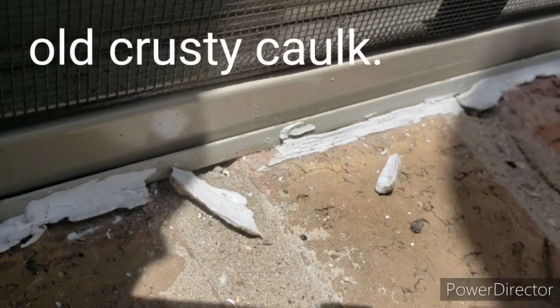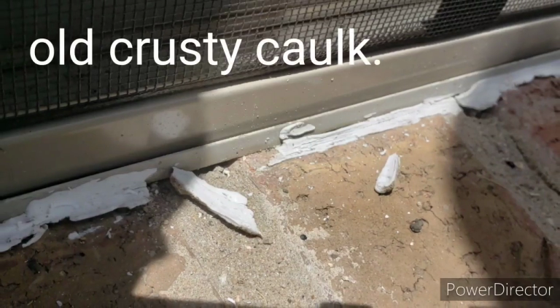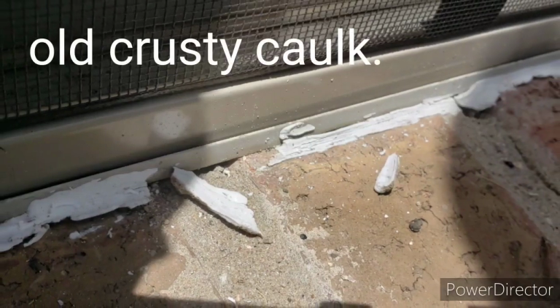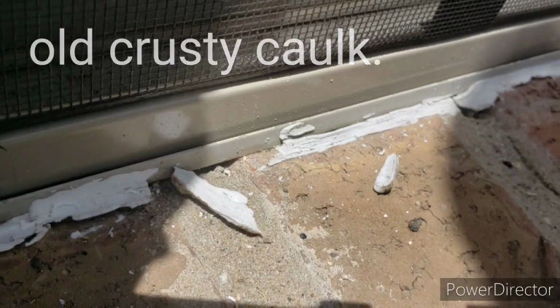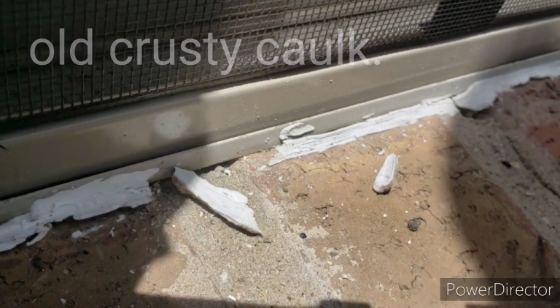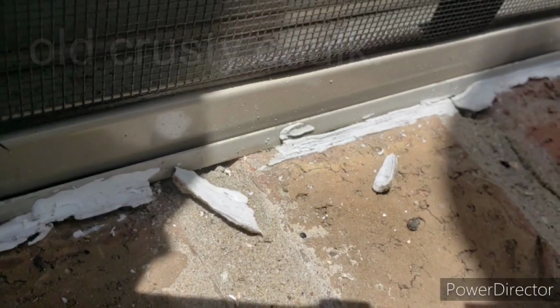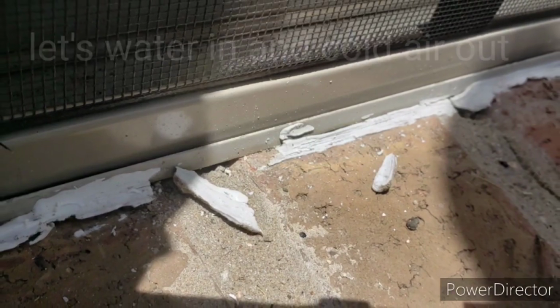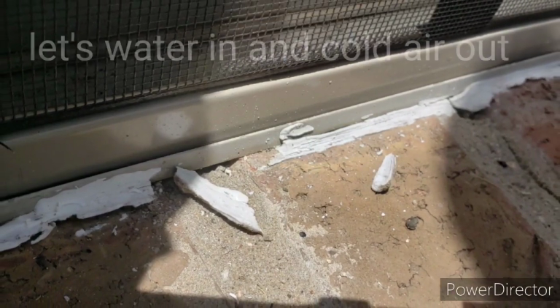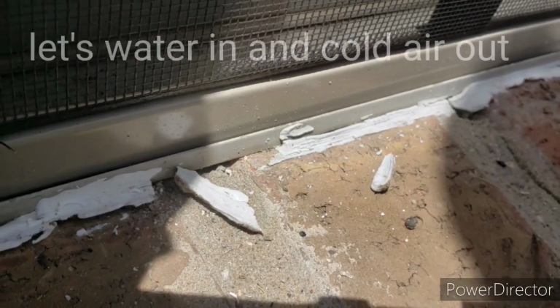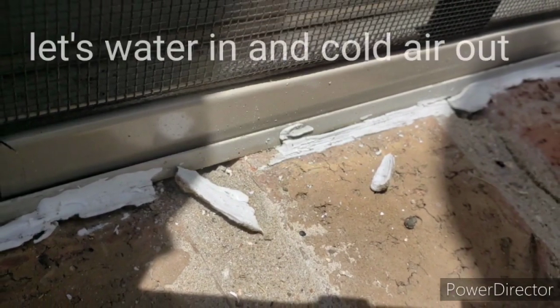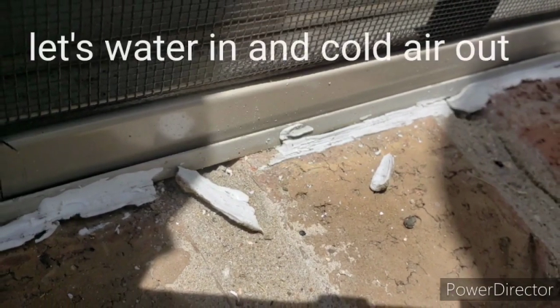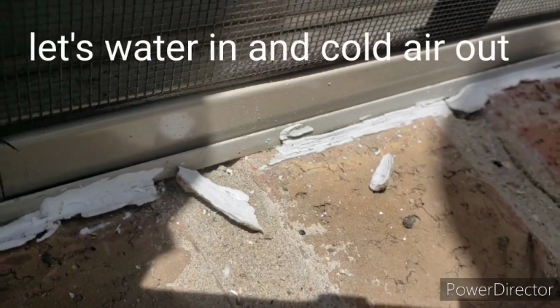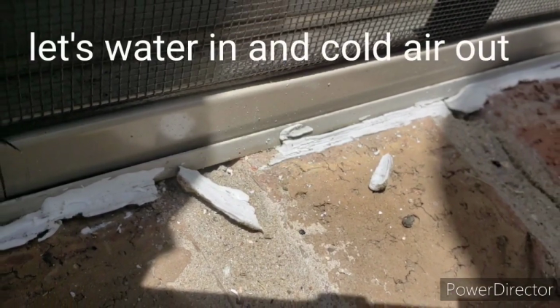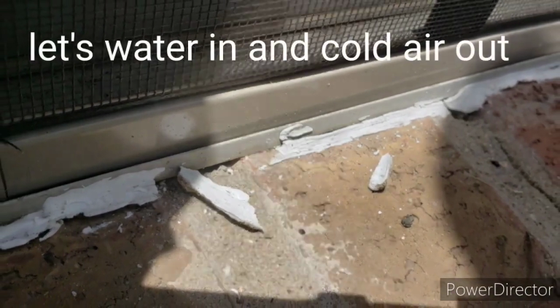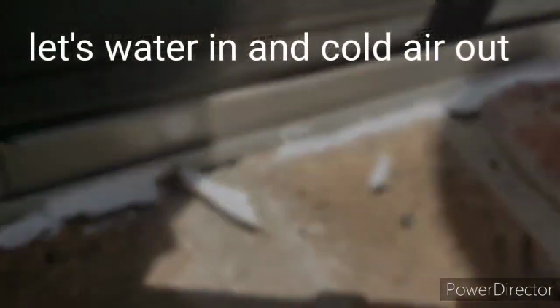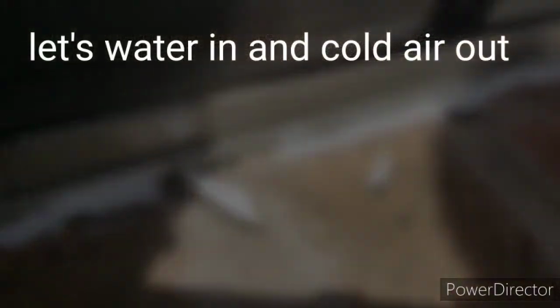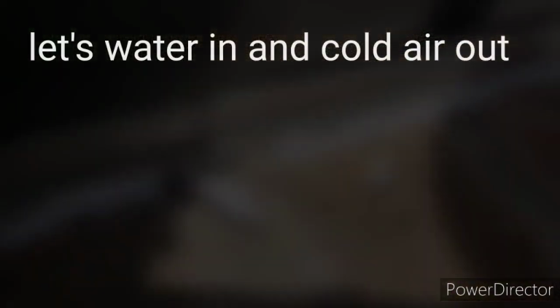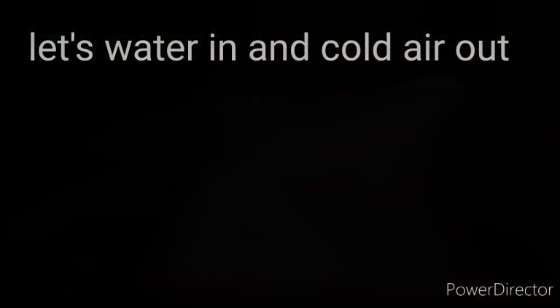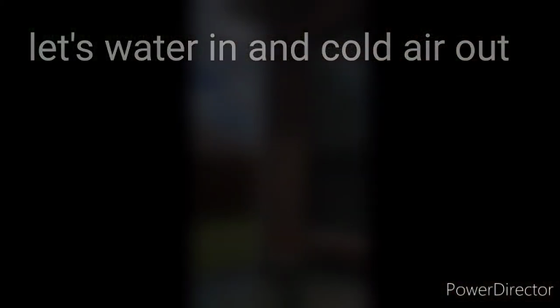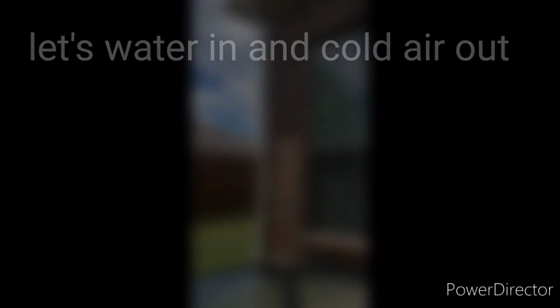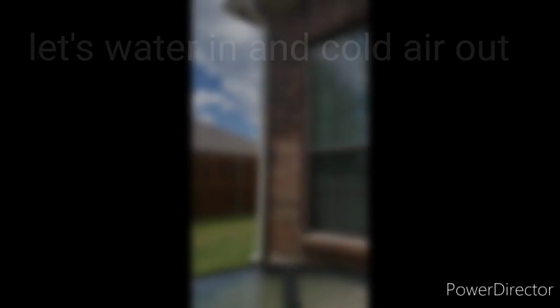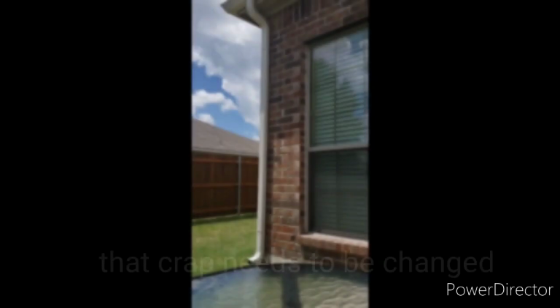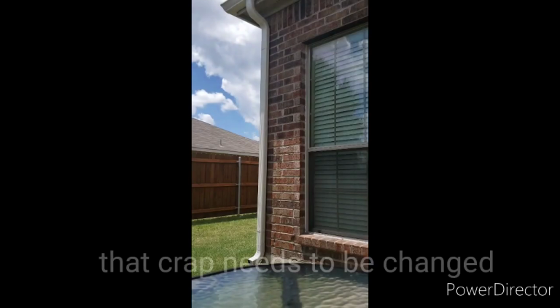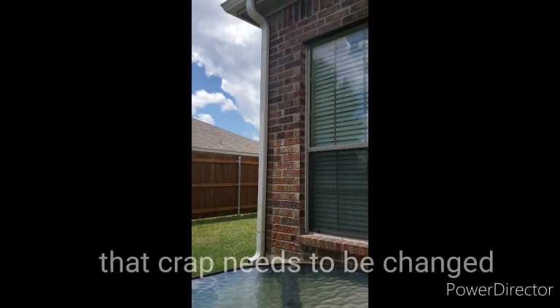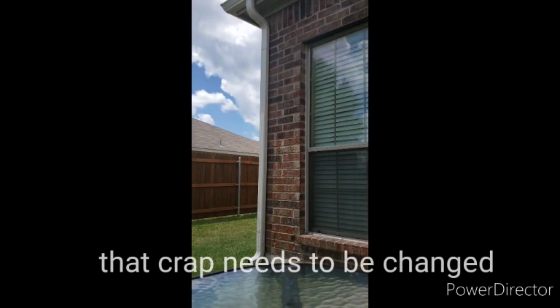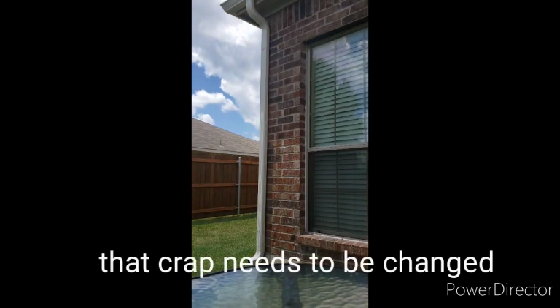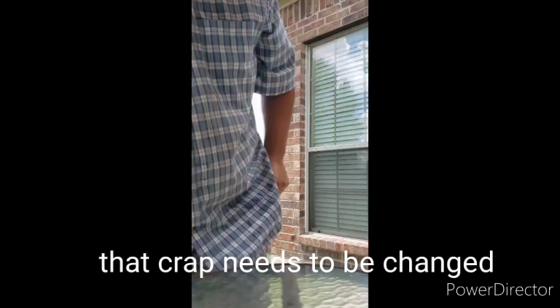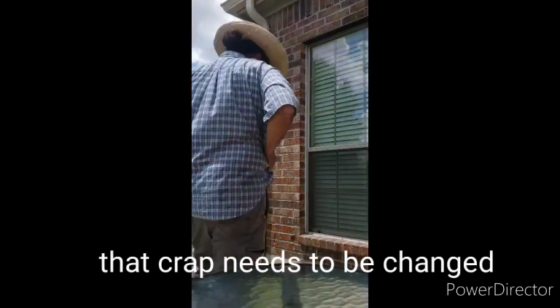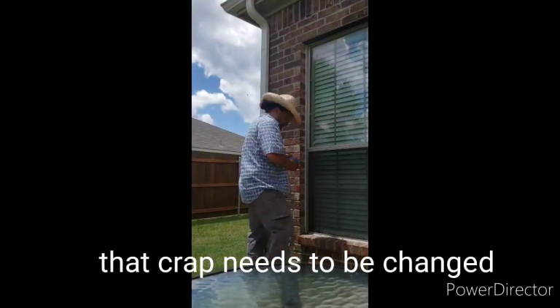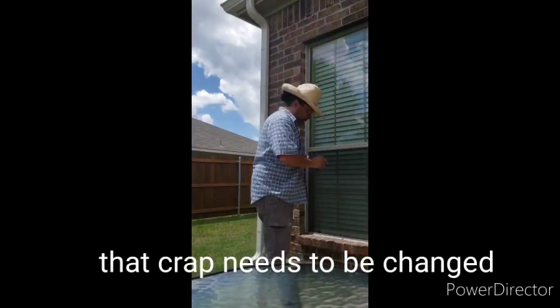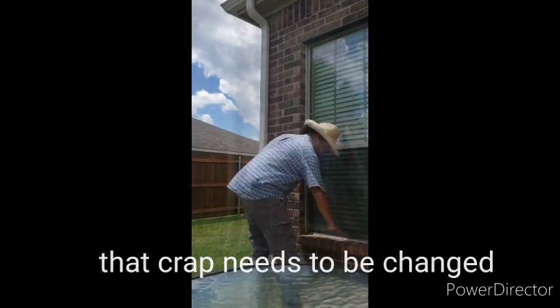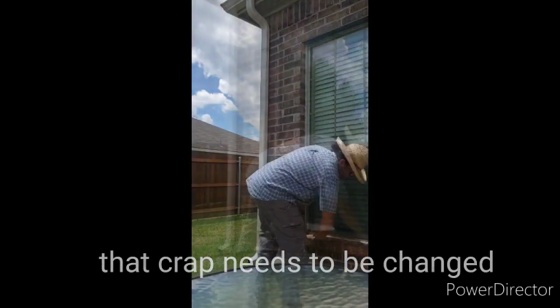Old crusty caulk. It lets water in and cold air out. That crap needs to be changed.